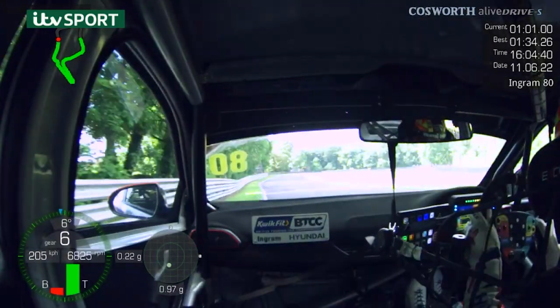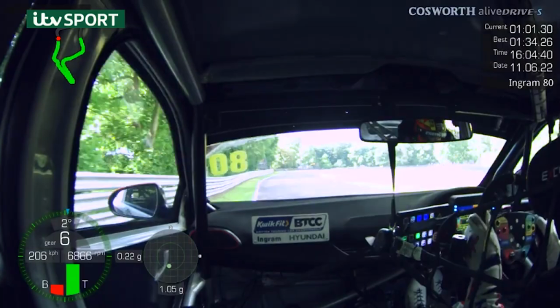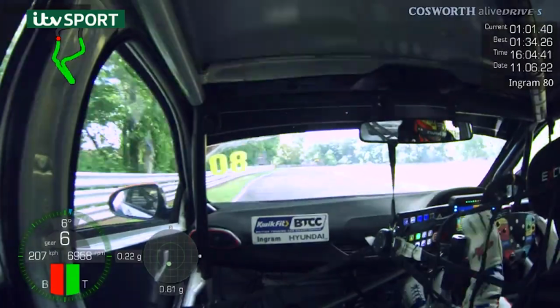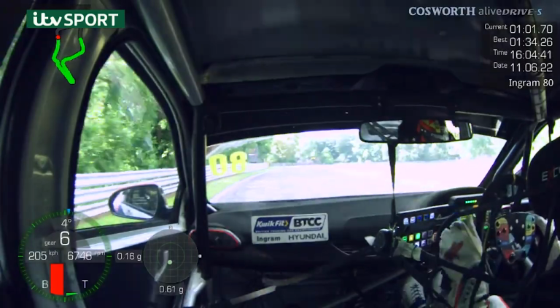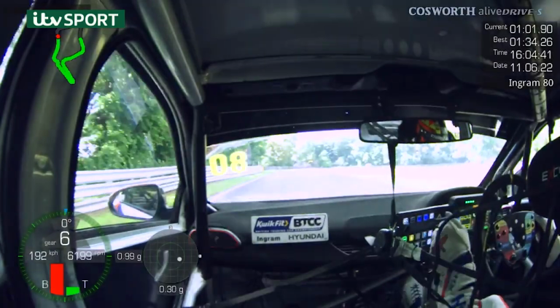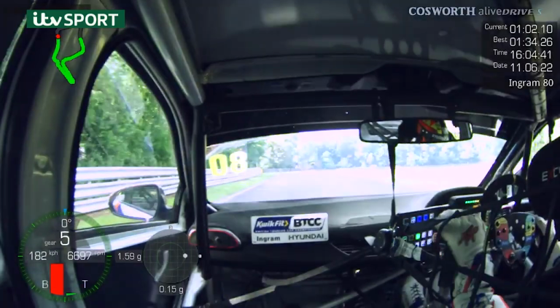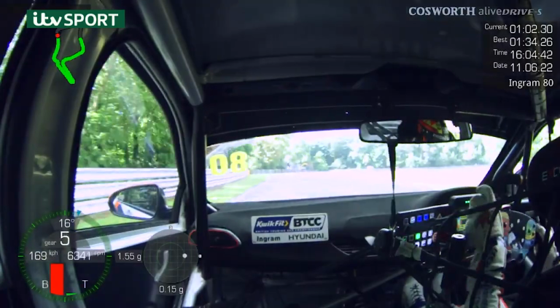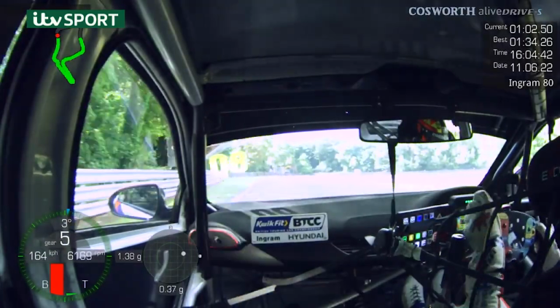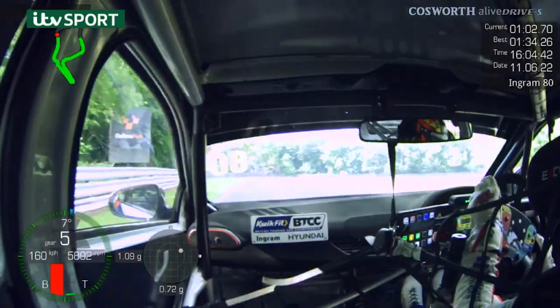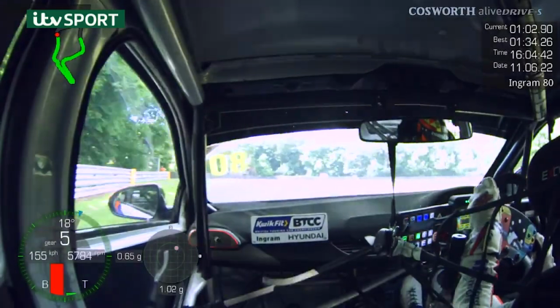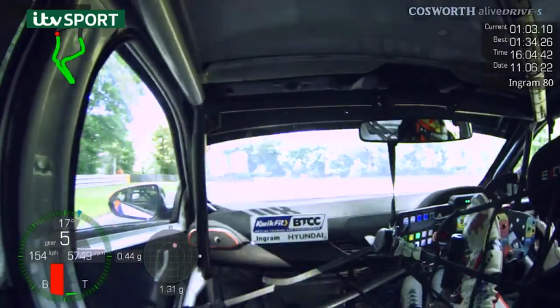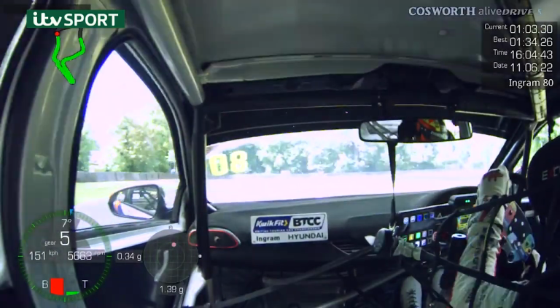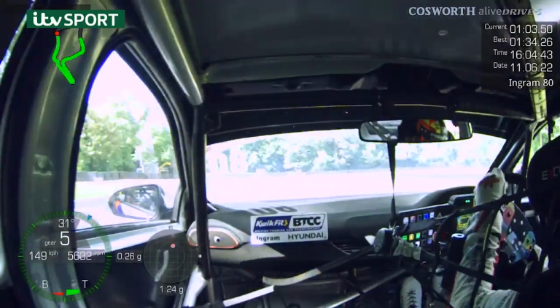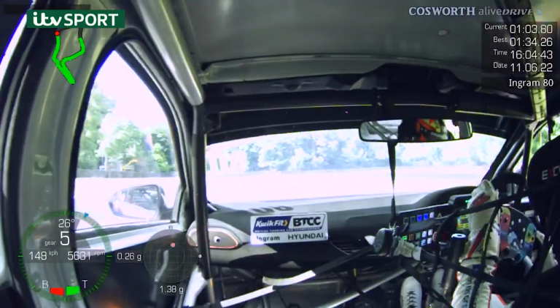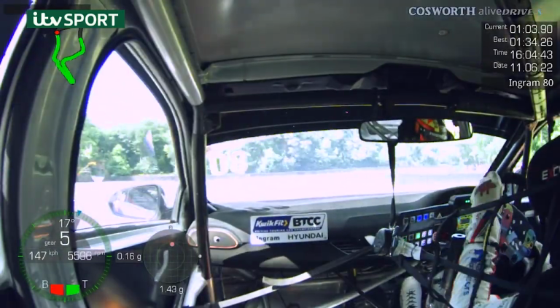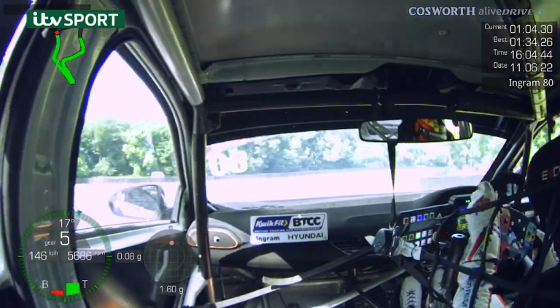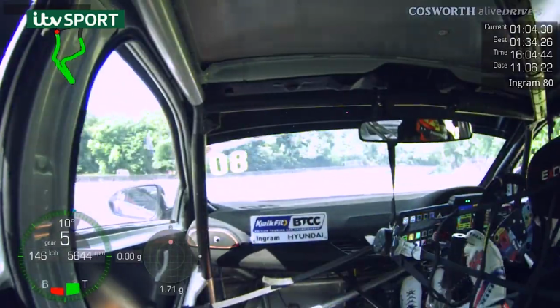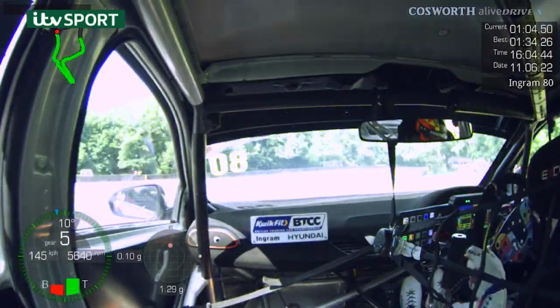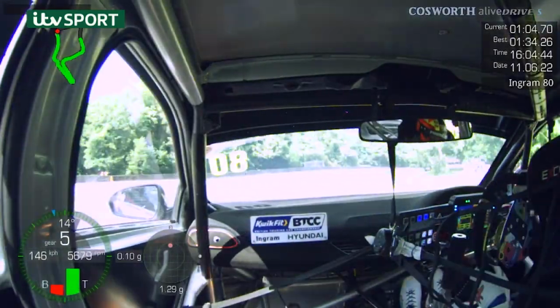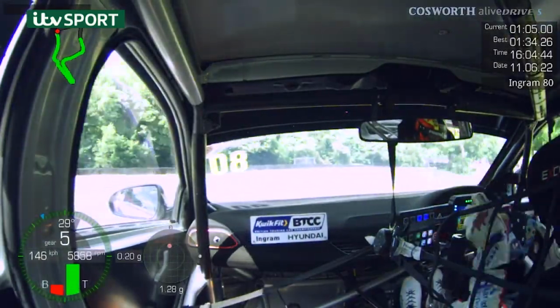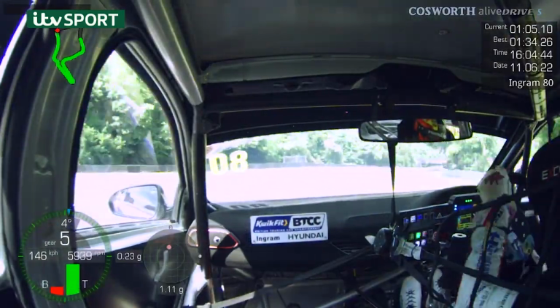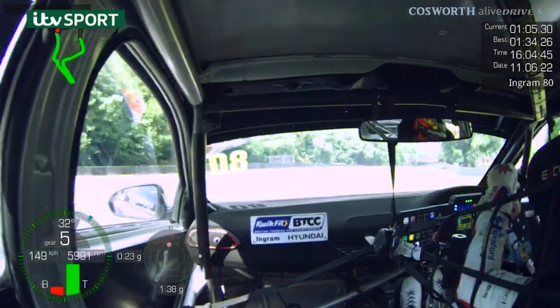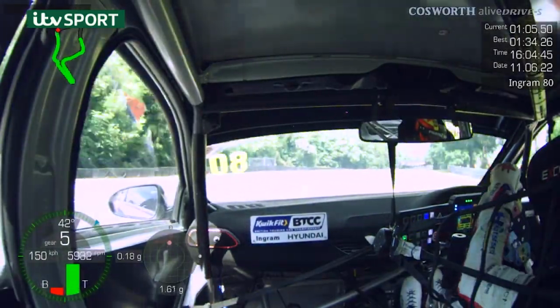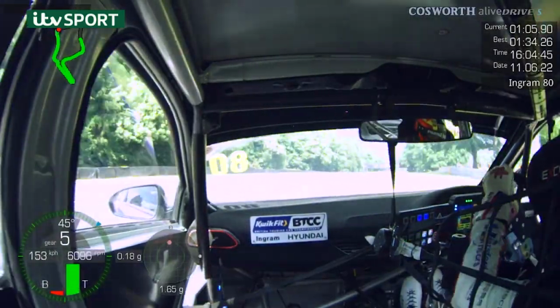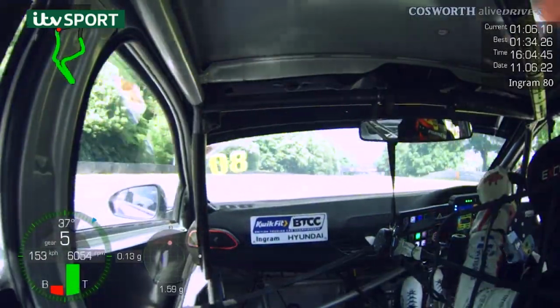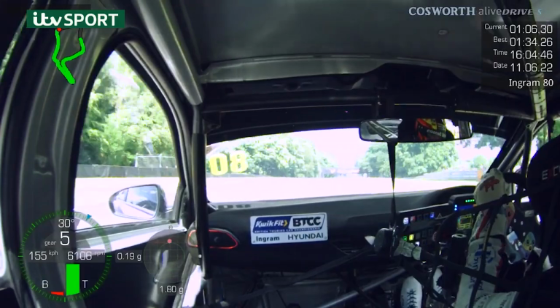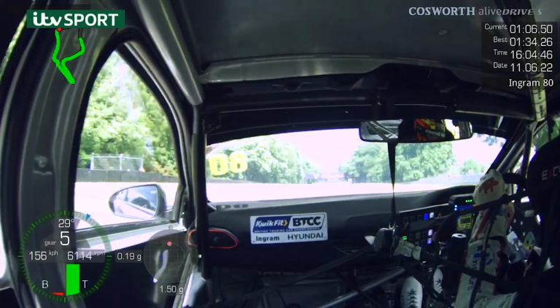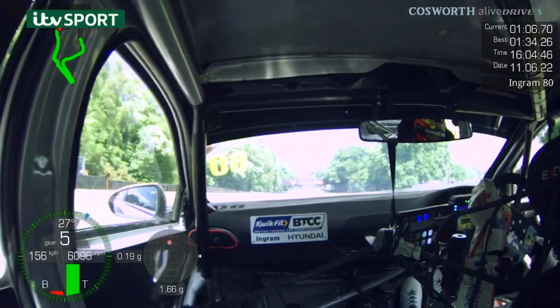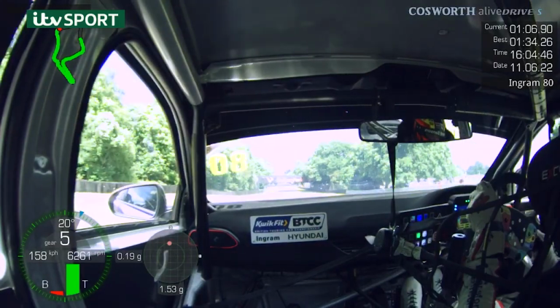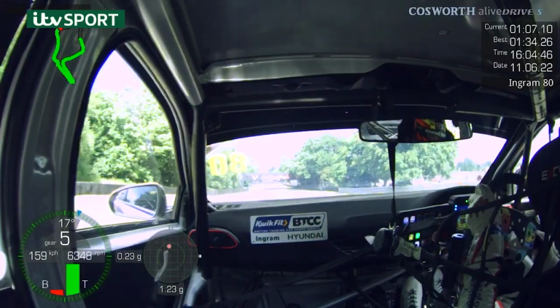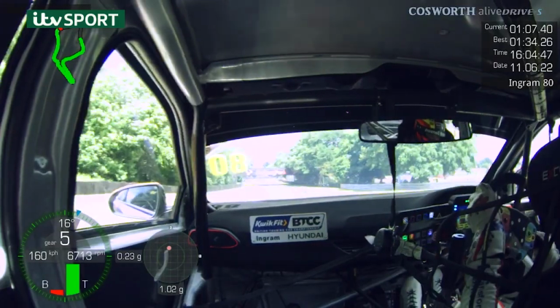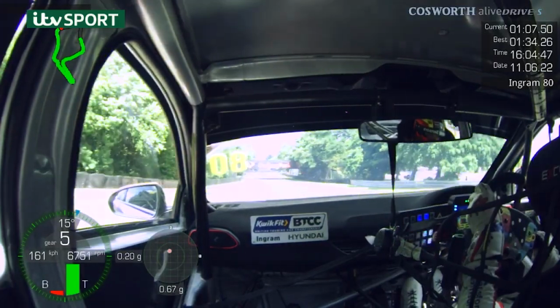Up towards Druid's — really important high-speed corner, just down one gear, with a little bit of oversteer in the middle to help the car get back to that second apex.